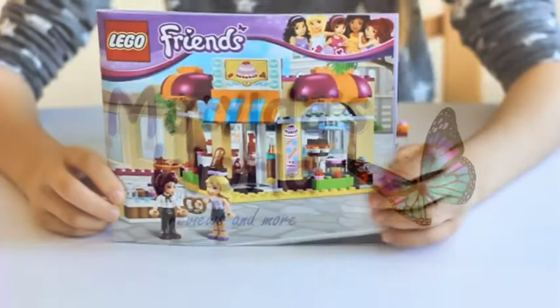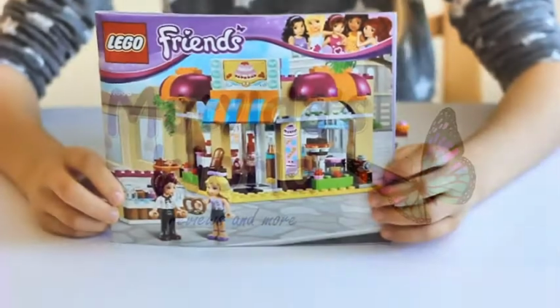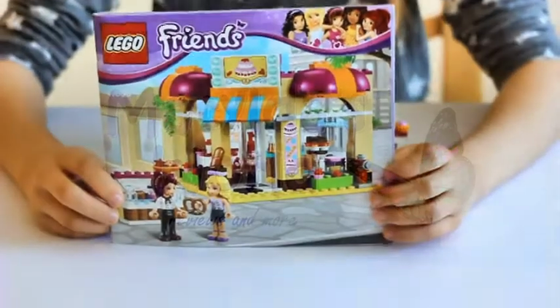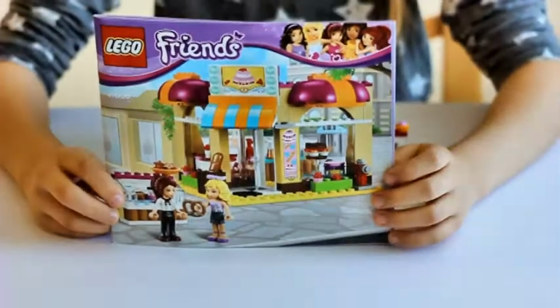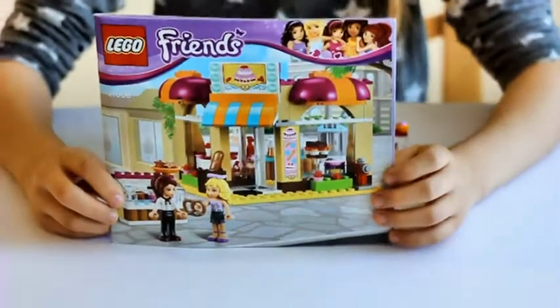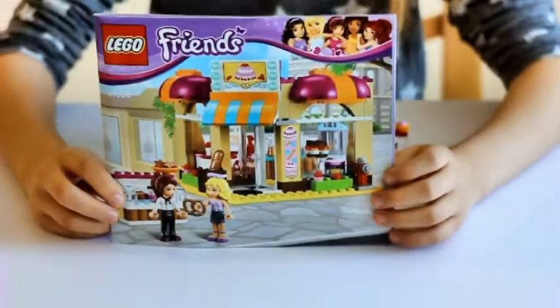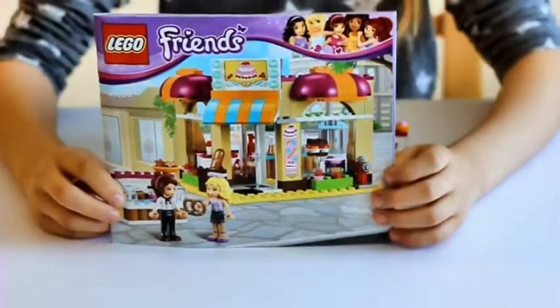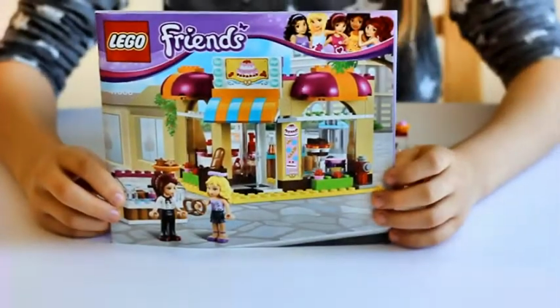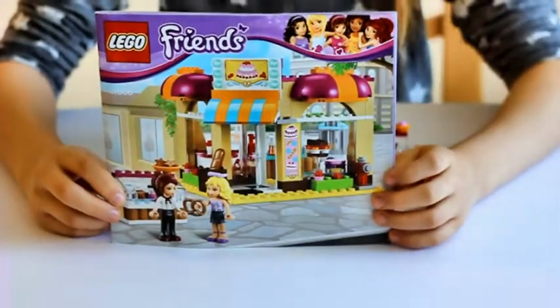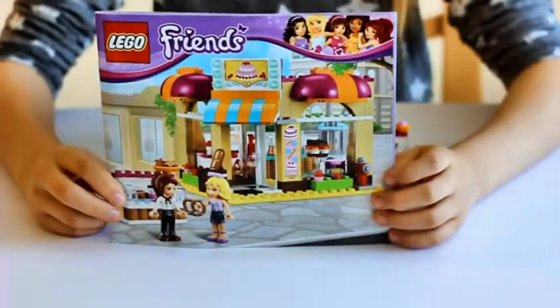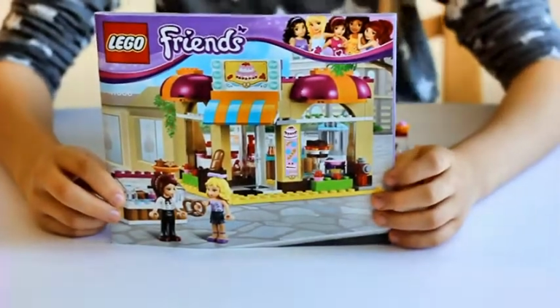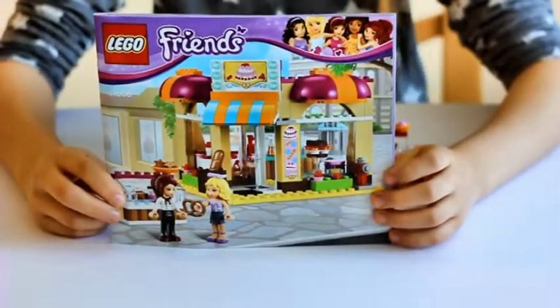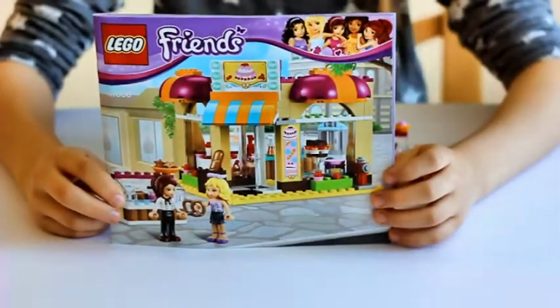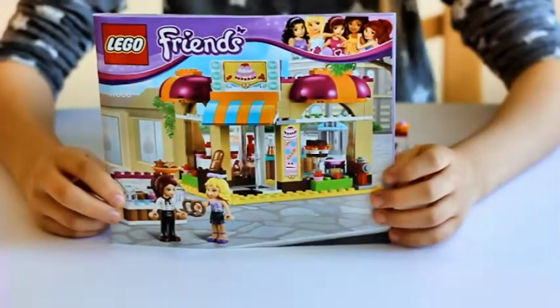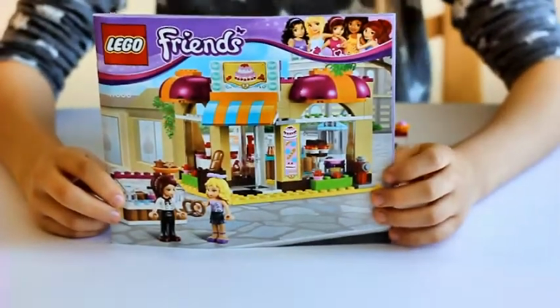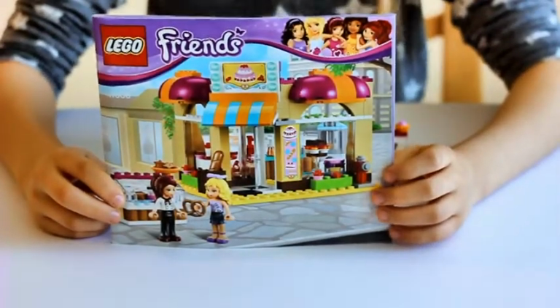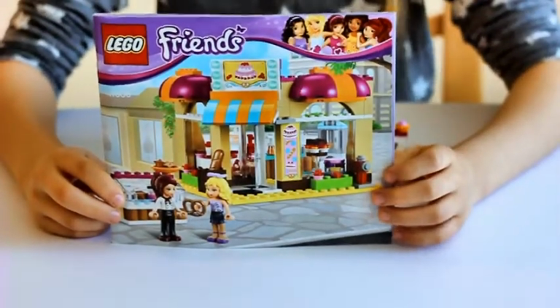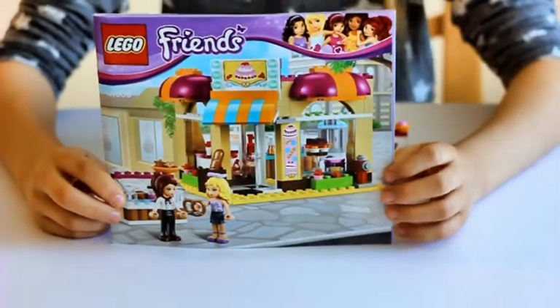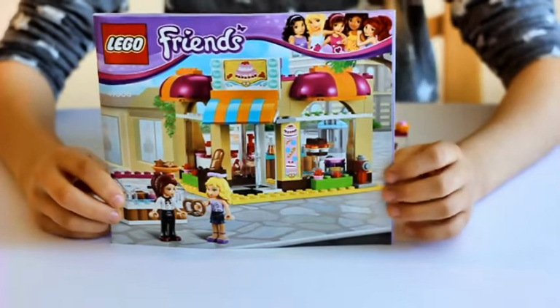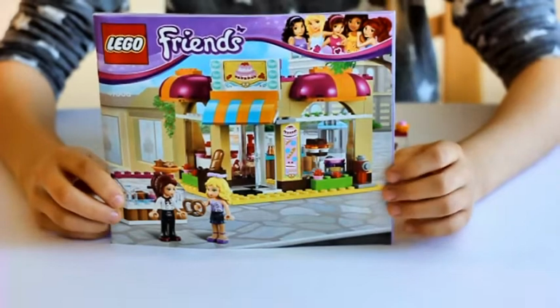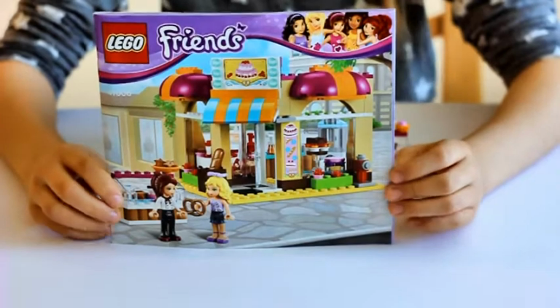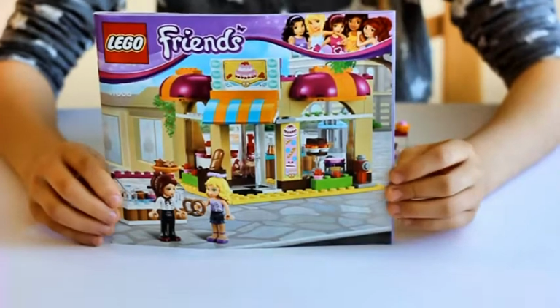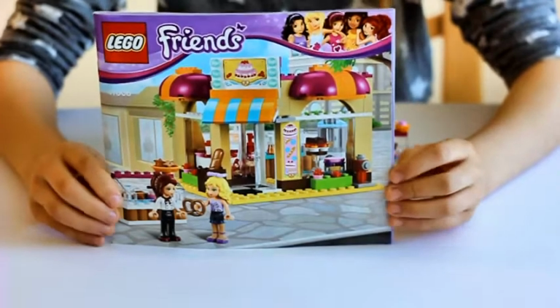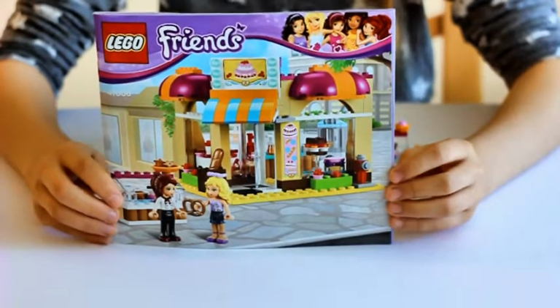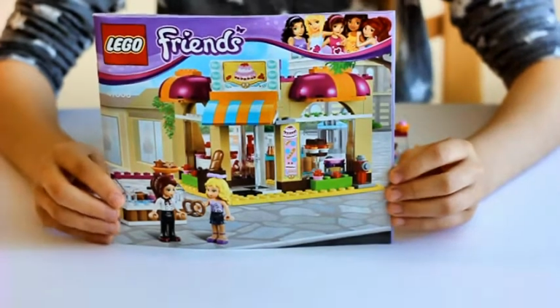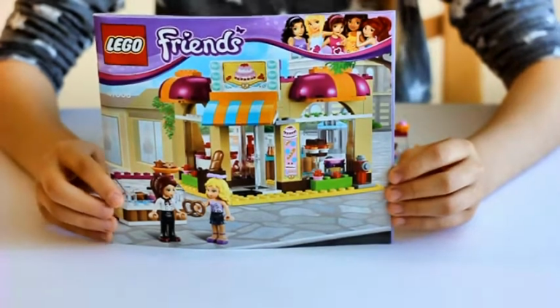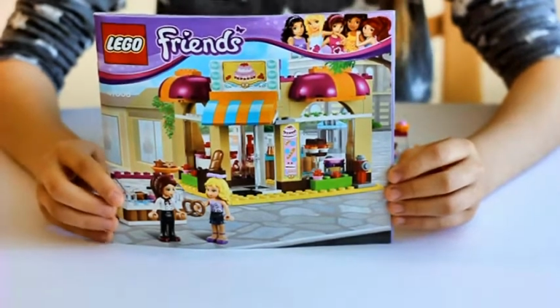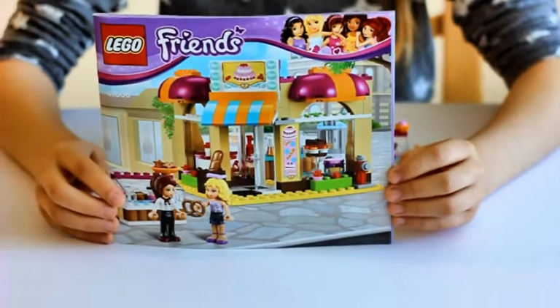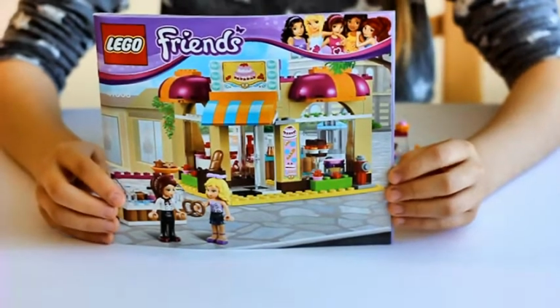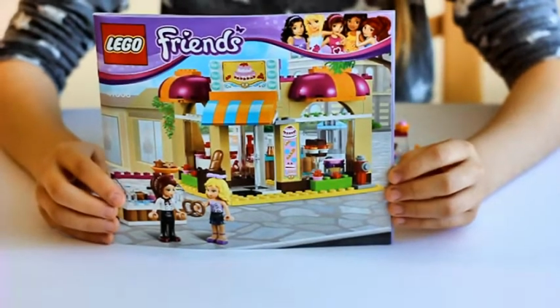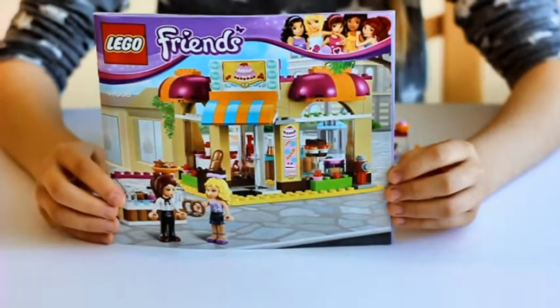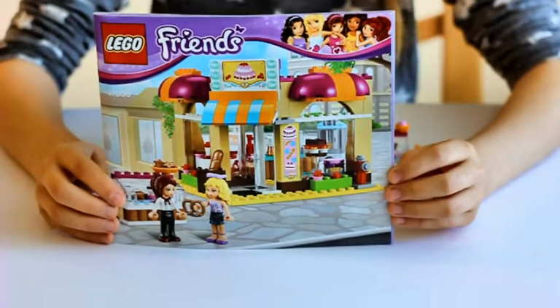Hey guys, it's me from Matilda's World and in this video I'm going to be reviewing the Downtown Bakery.